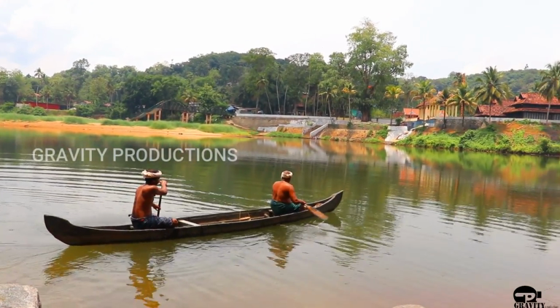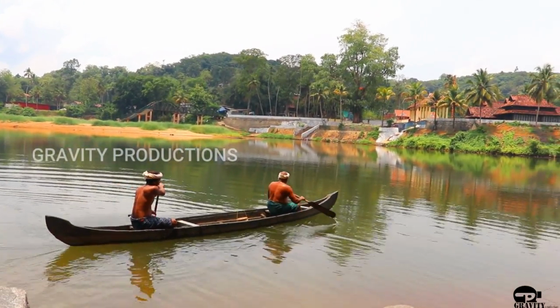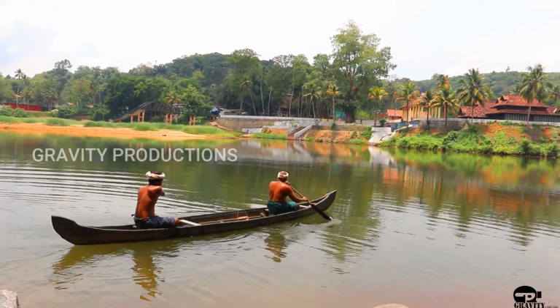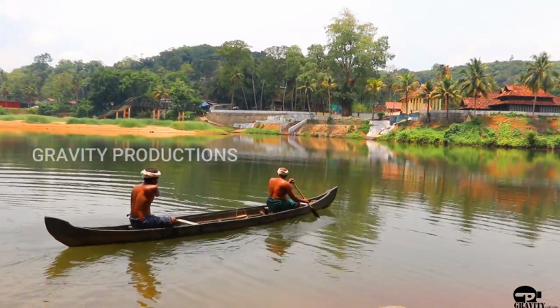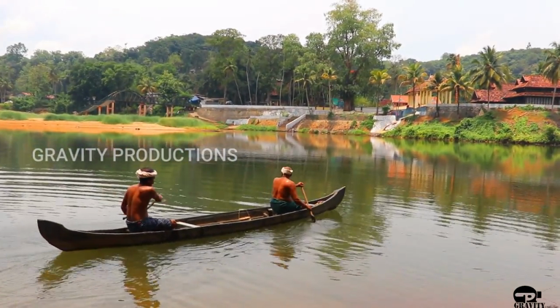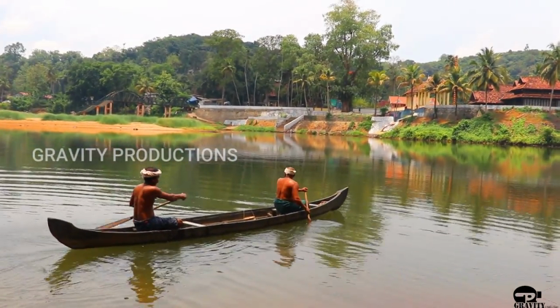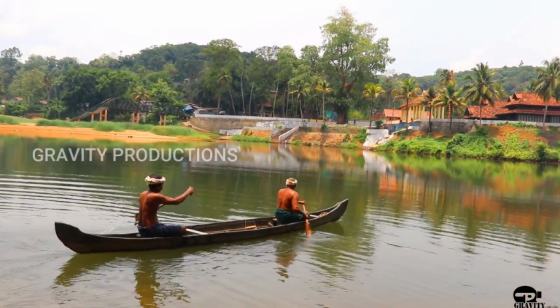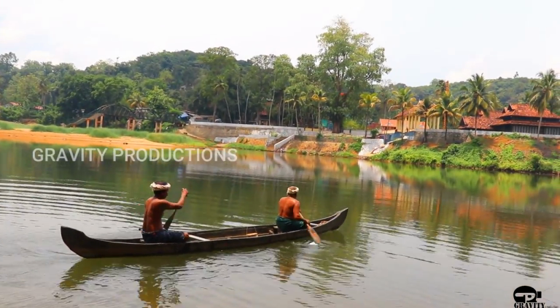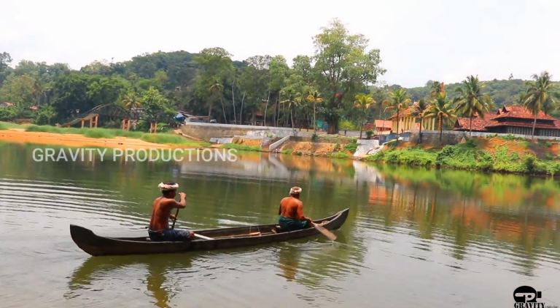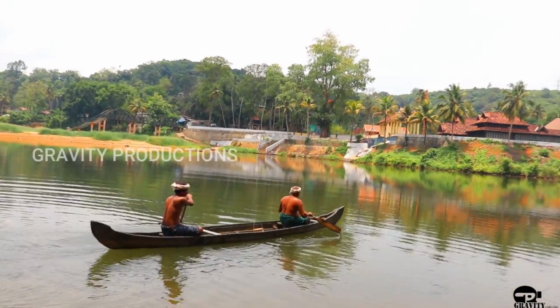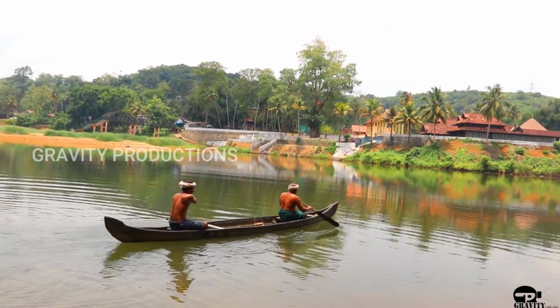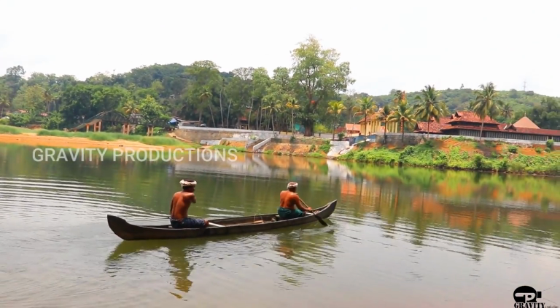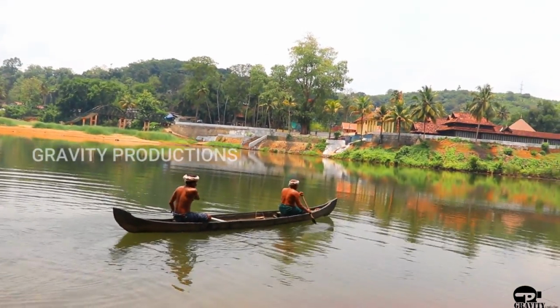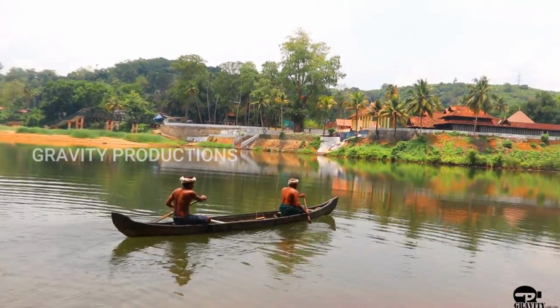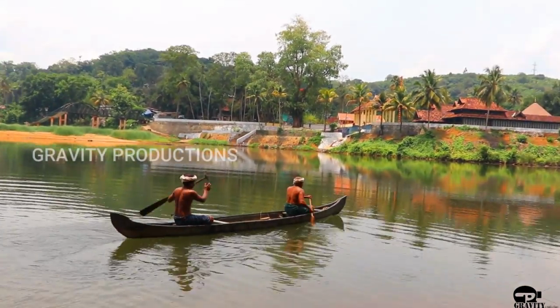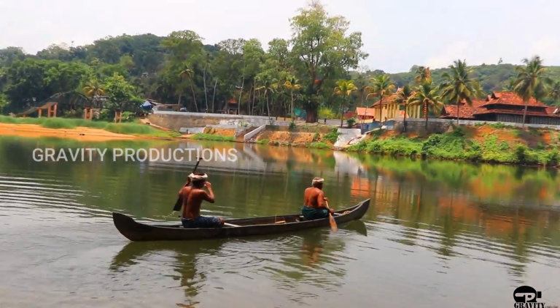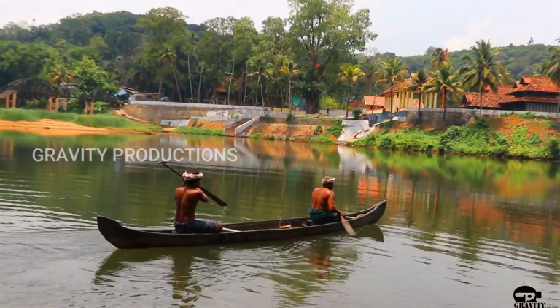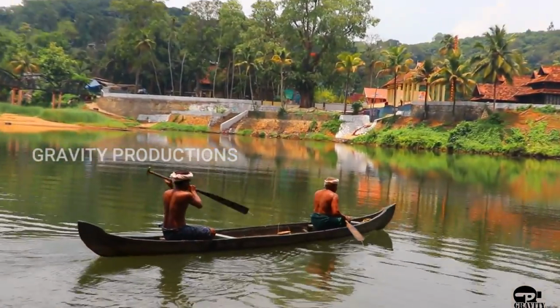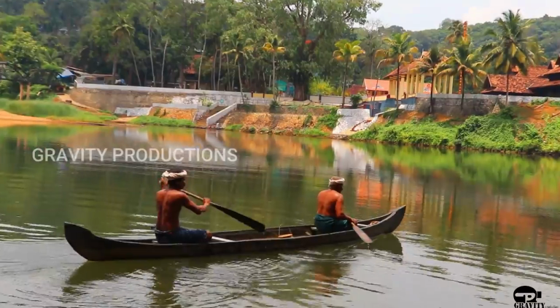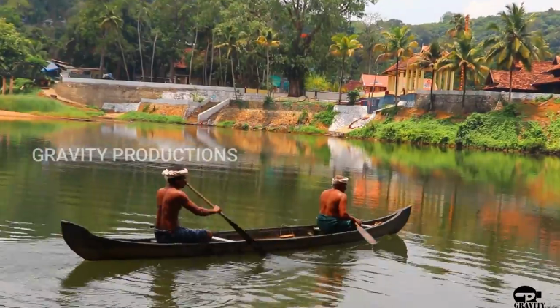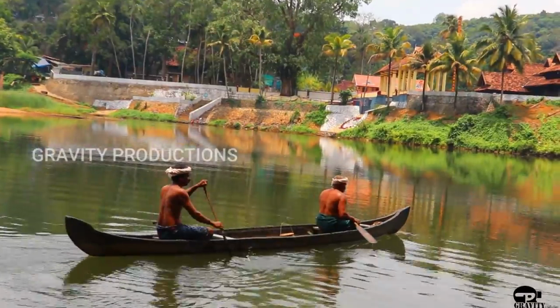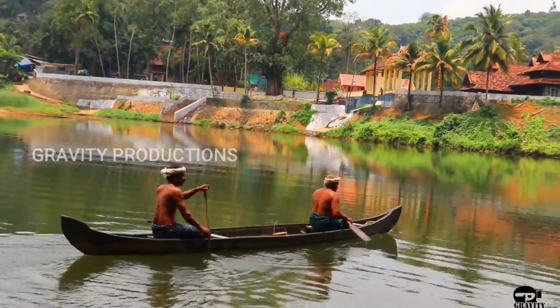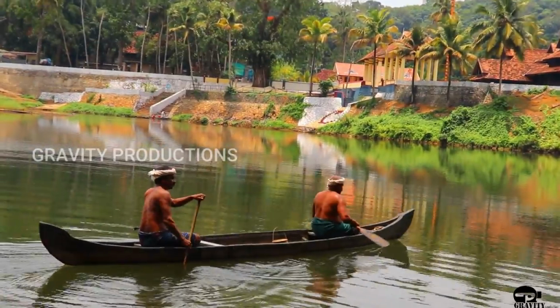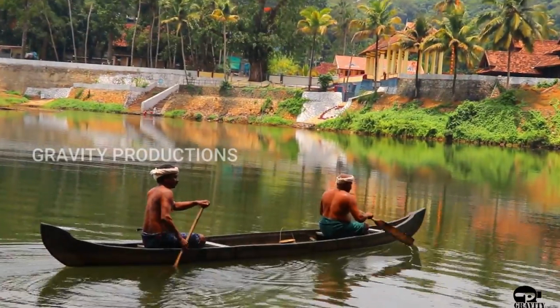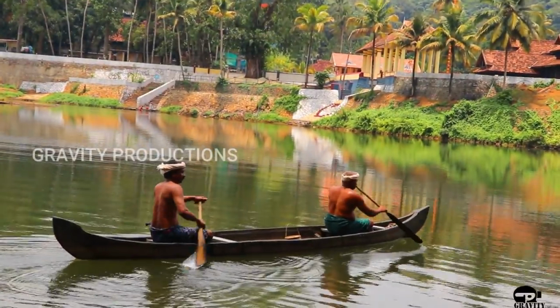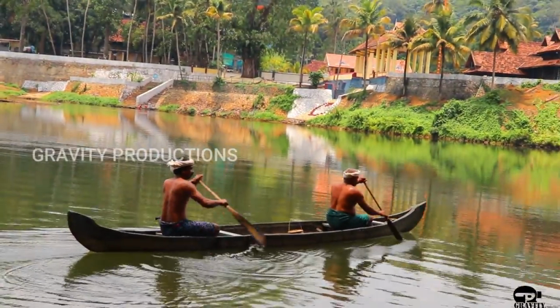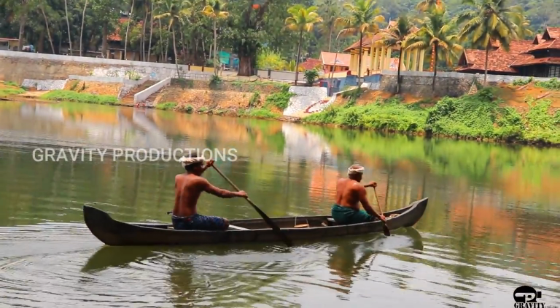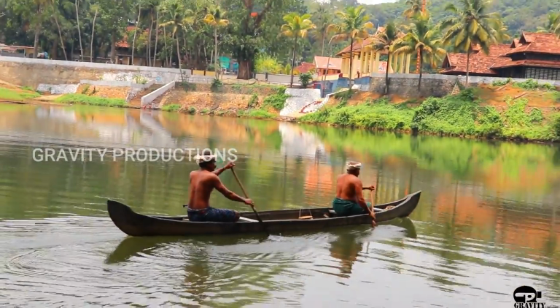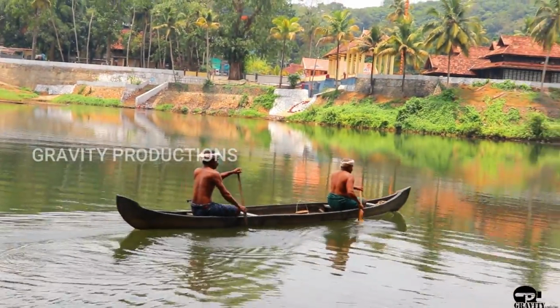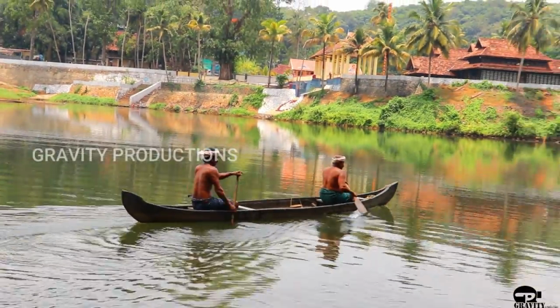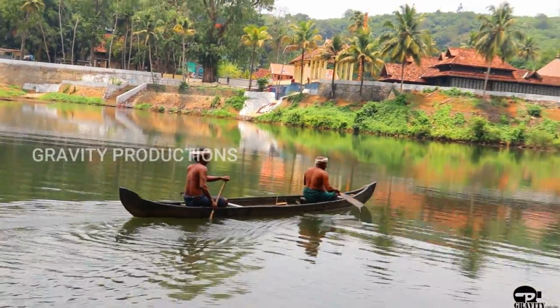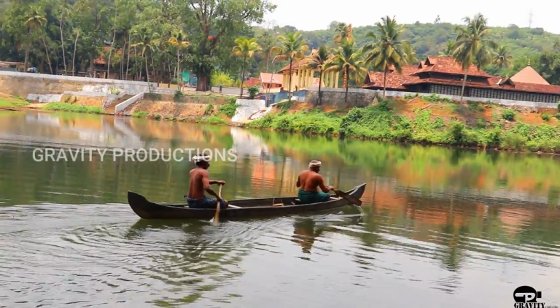A khasnet is also called a thrownet. It is a net used for fishing. It is a circular net with small weights distributed around its edge.